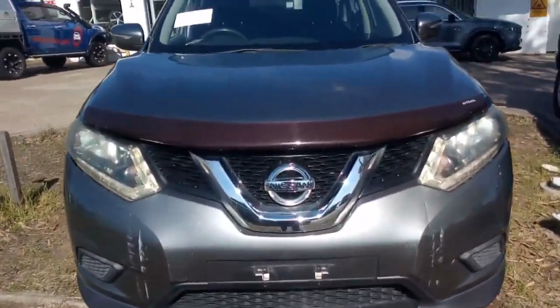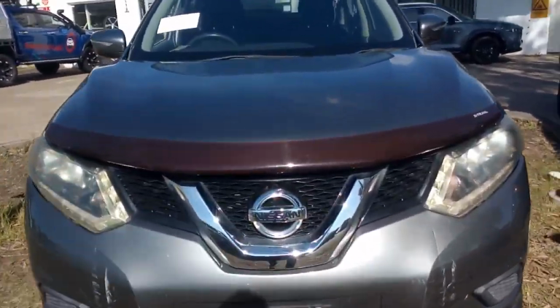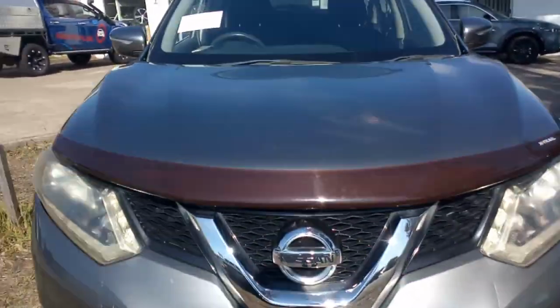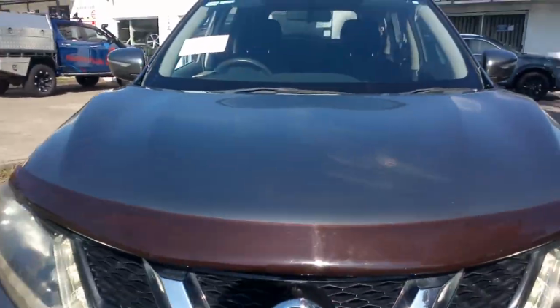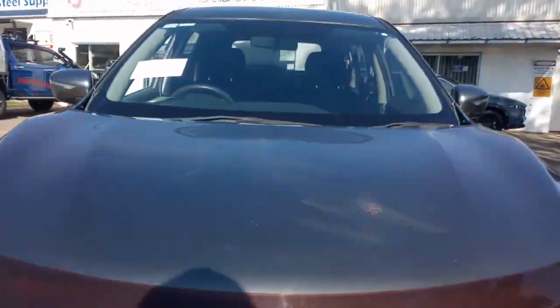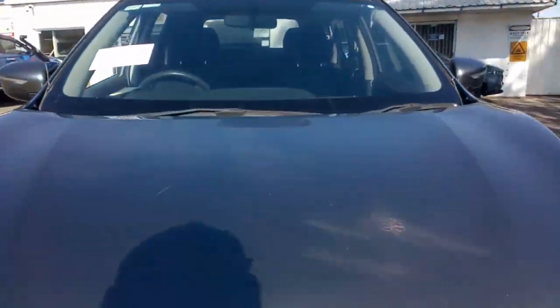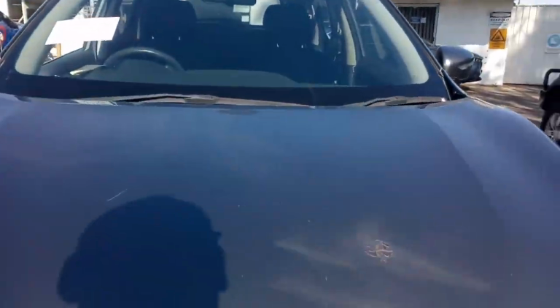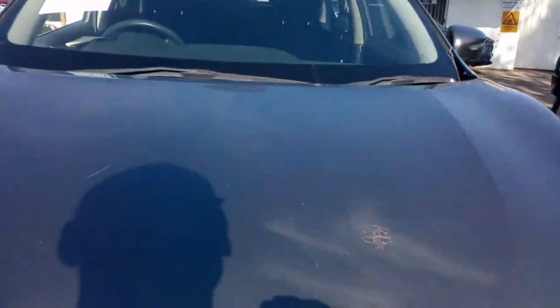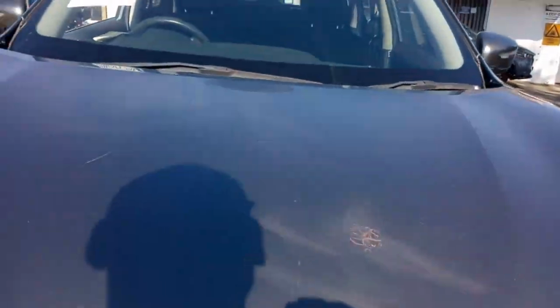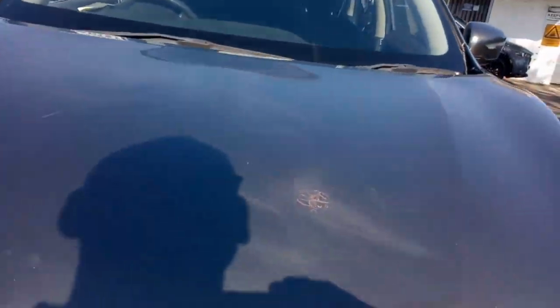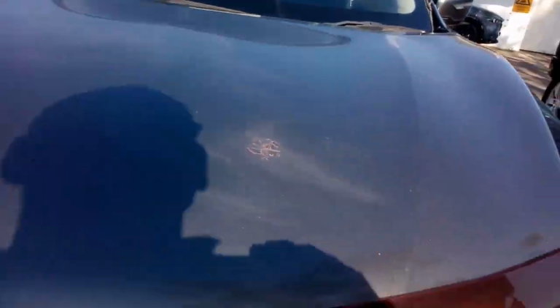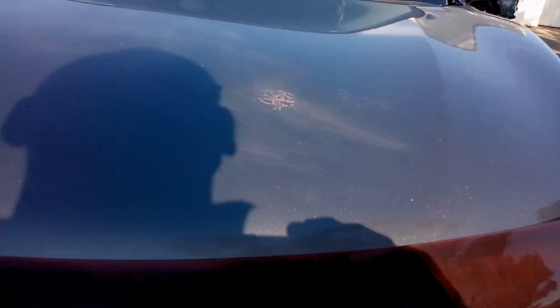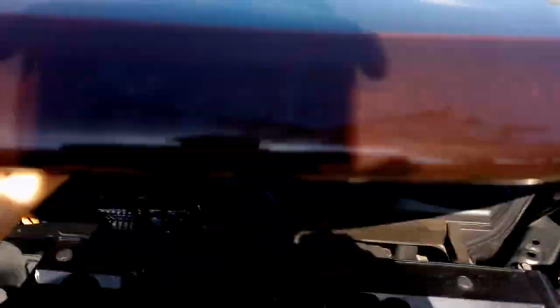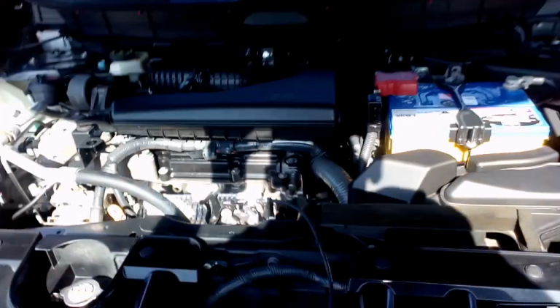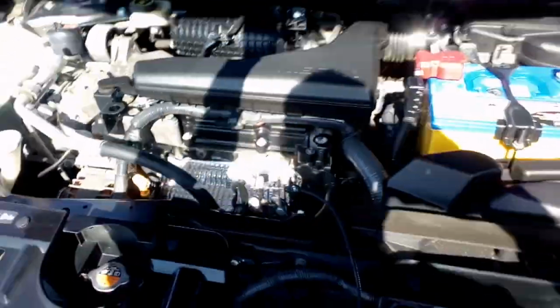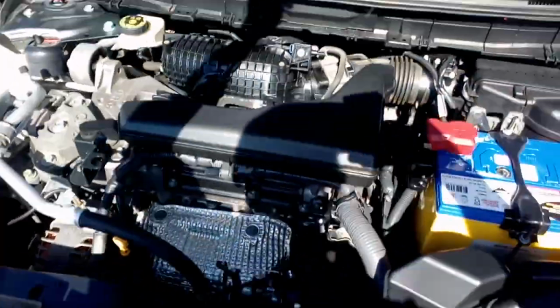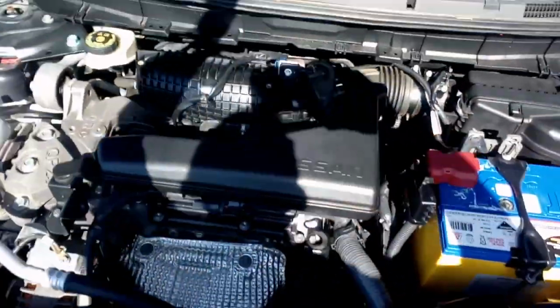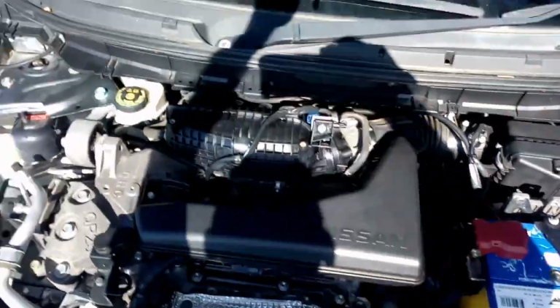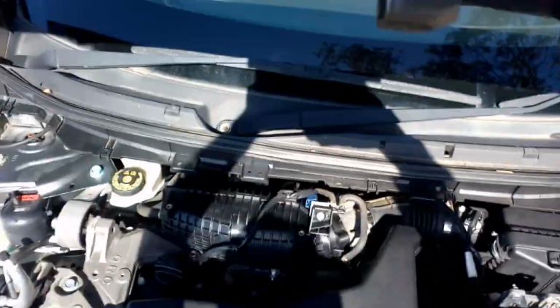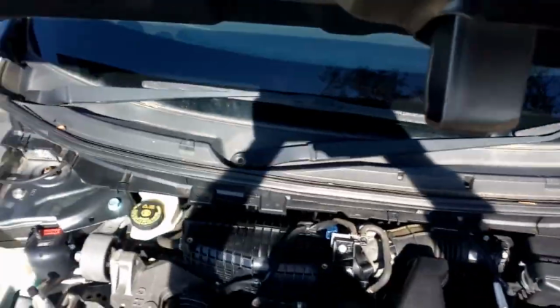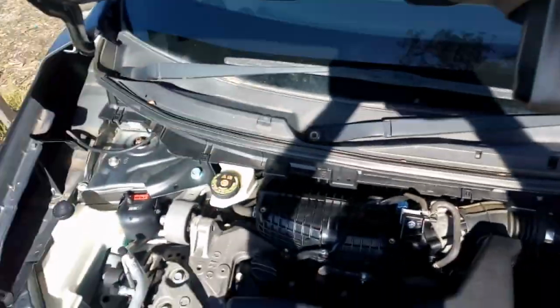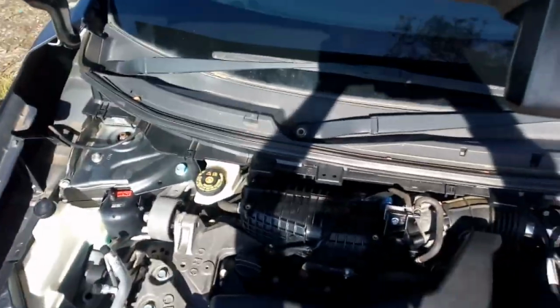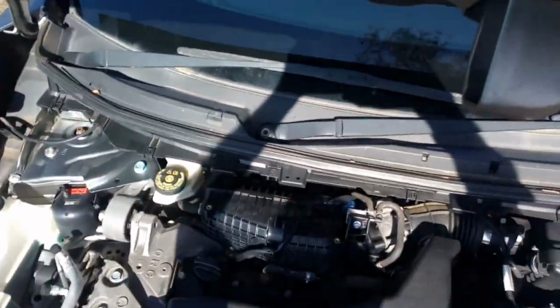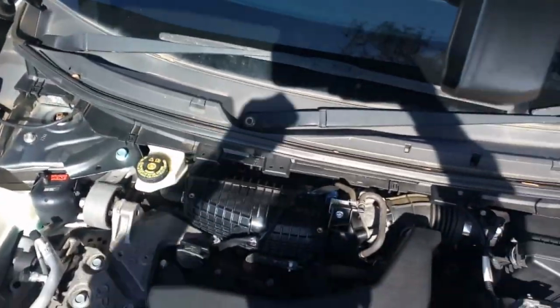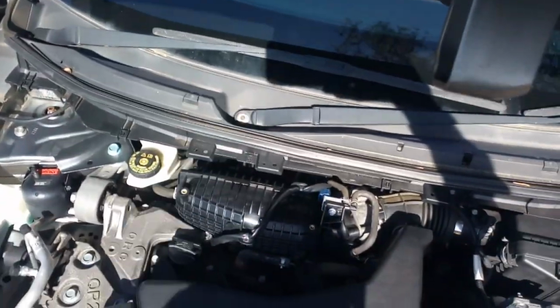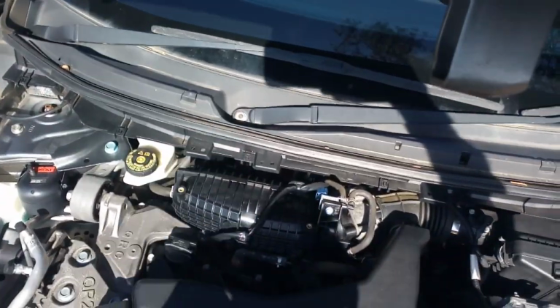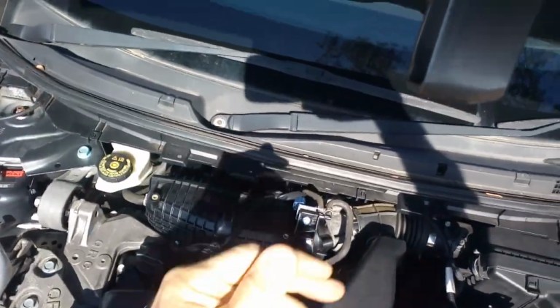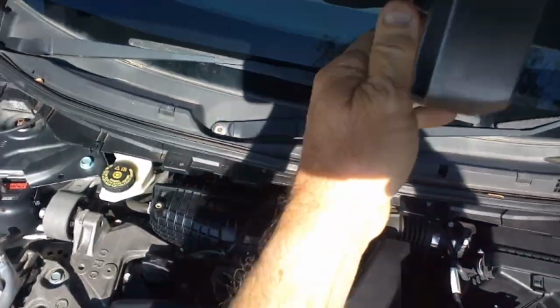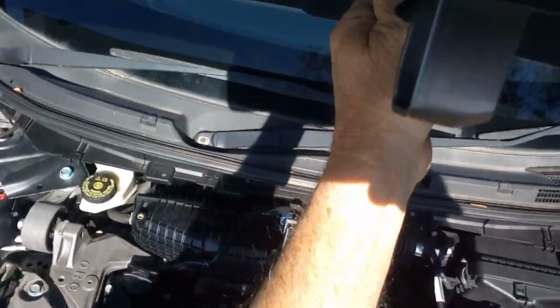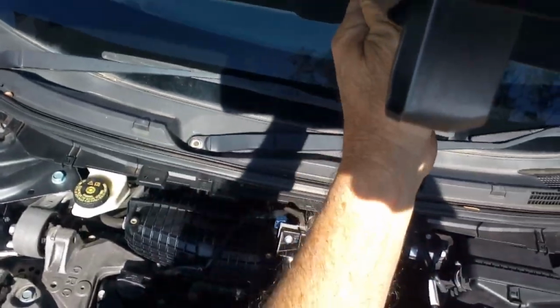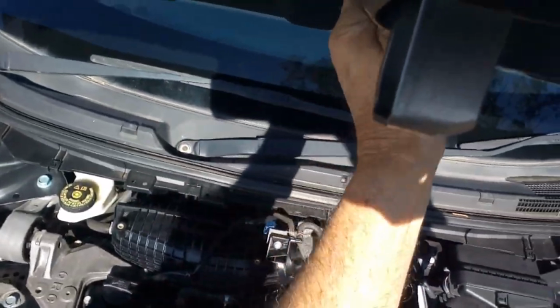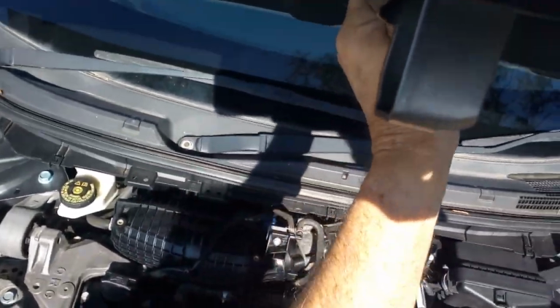QR25 2.5 engine under there, purring away. I'll have a flat battery so I'll get it running for you.